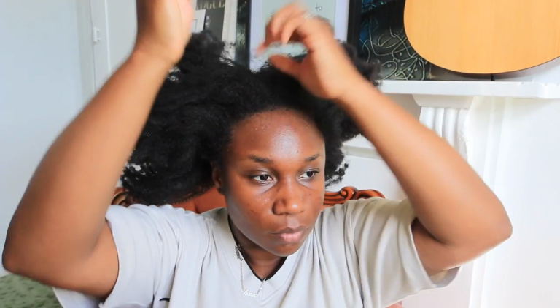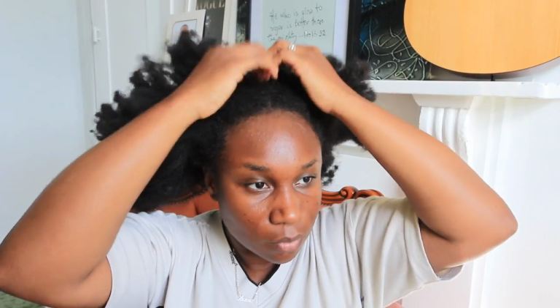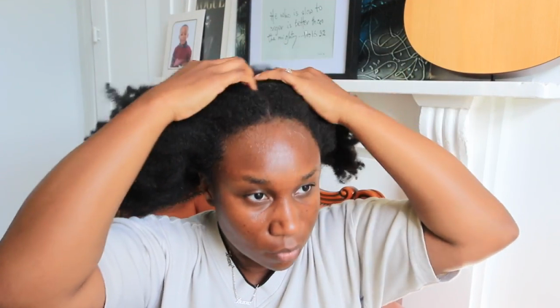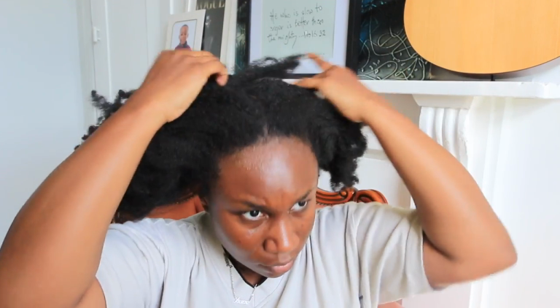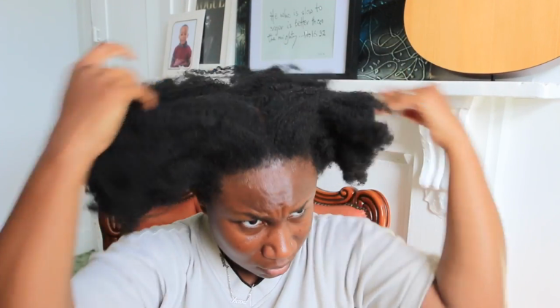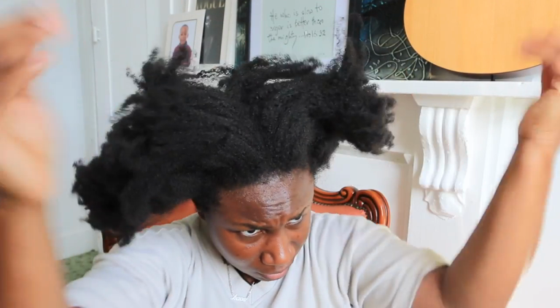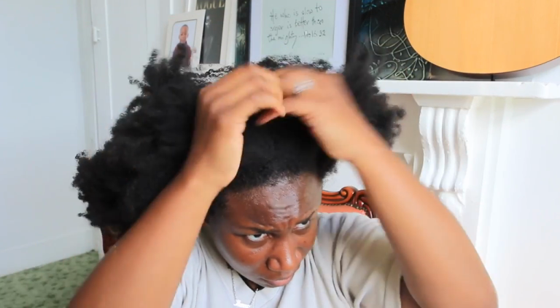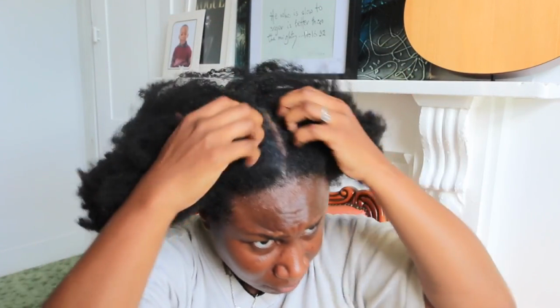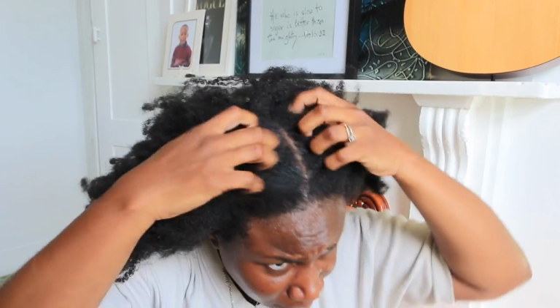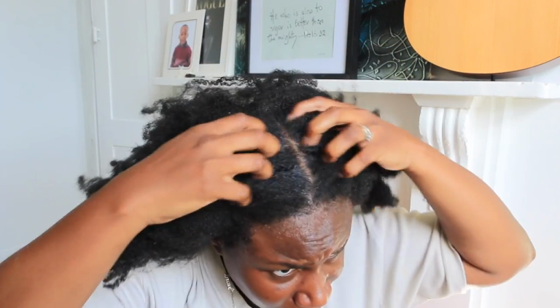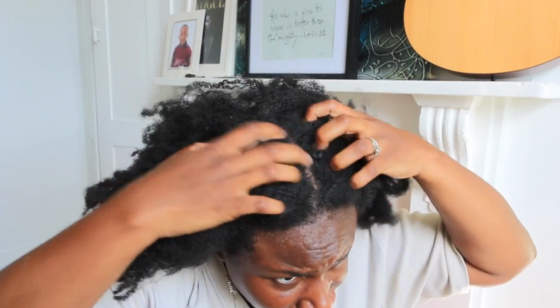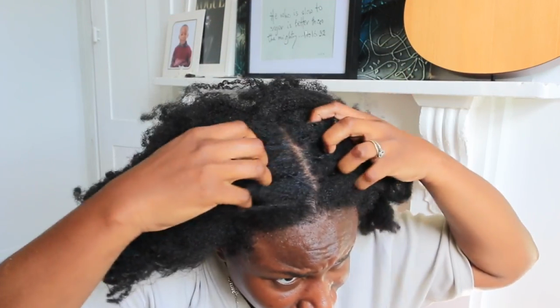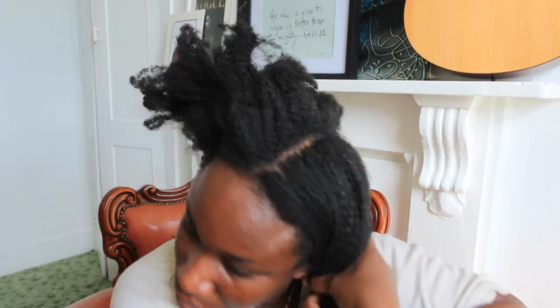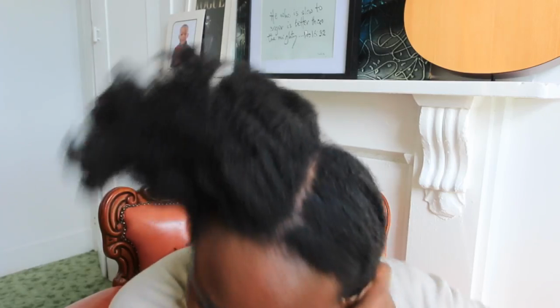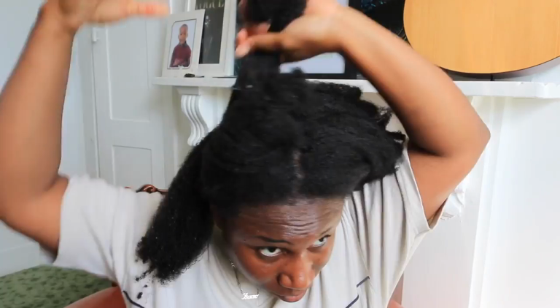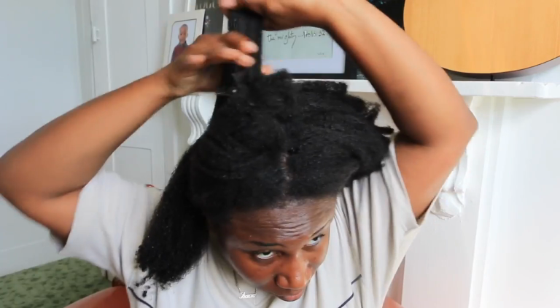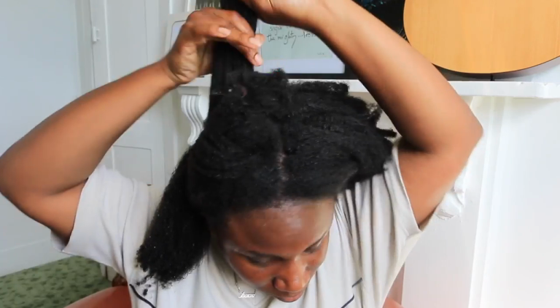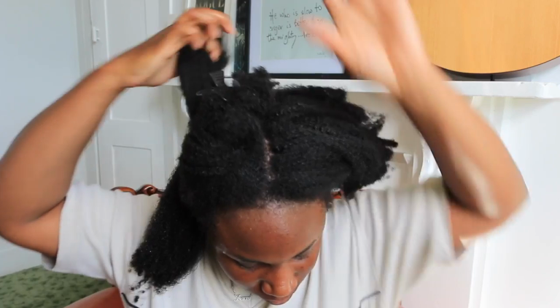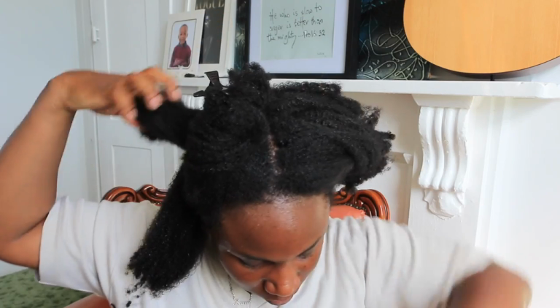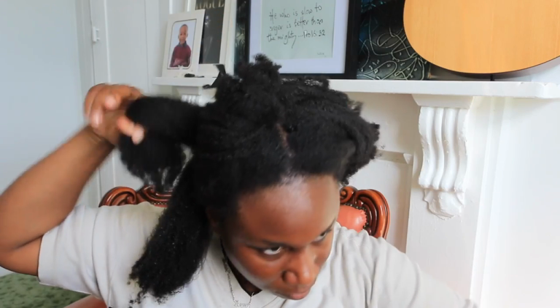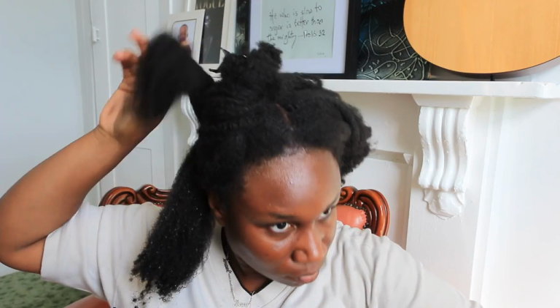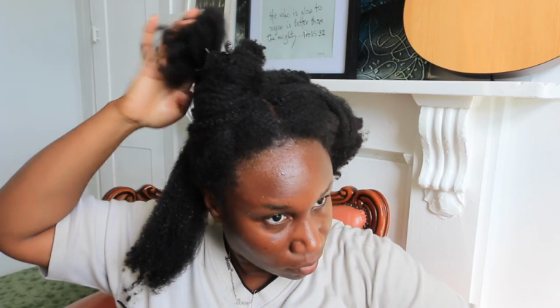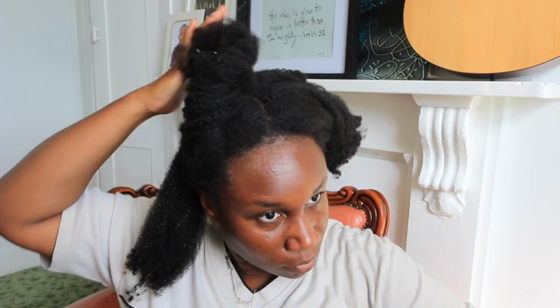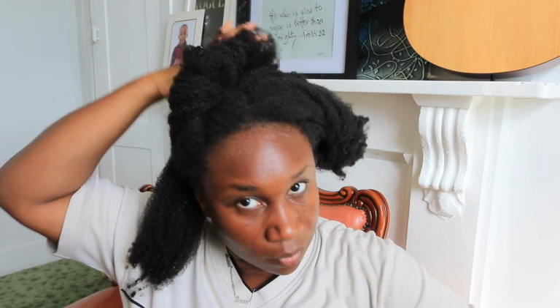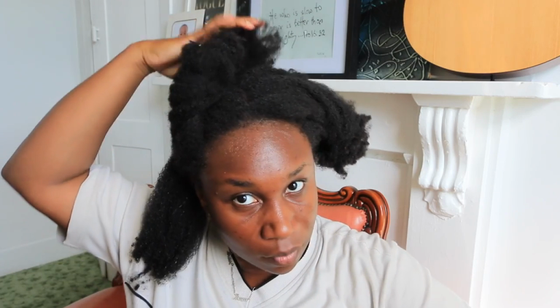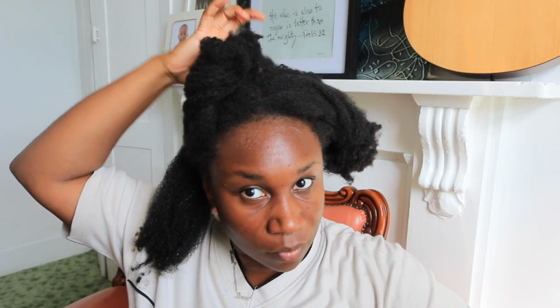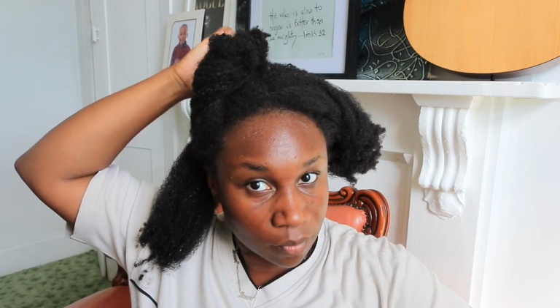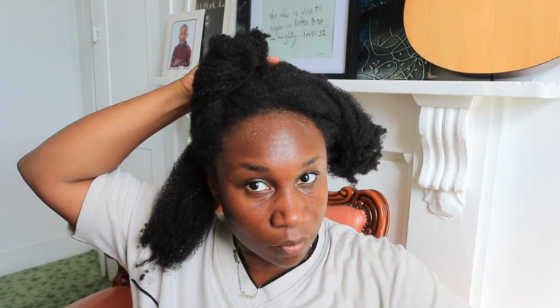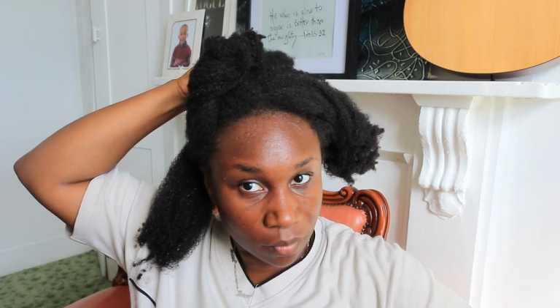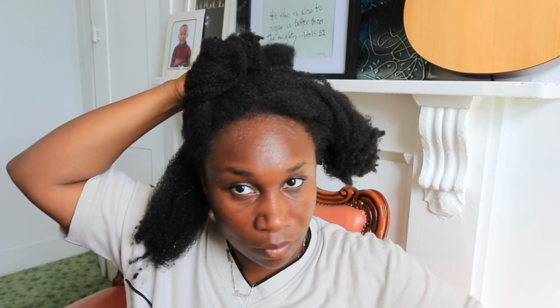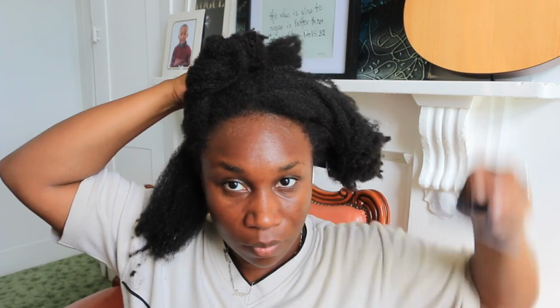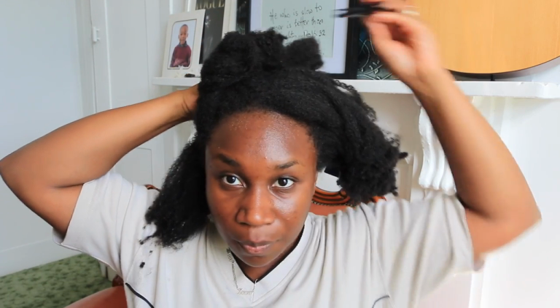This wash day consists of four stages. I already told you that this wash day is intense.